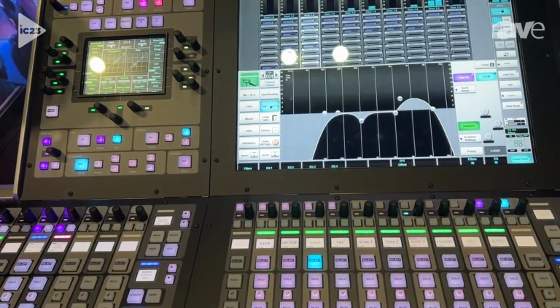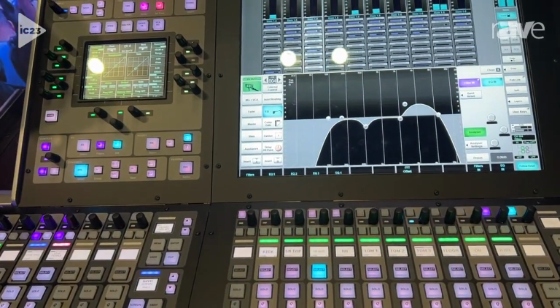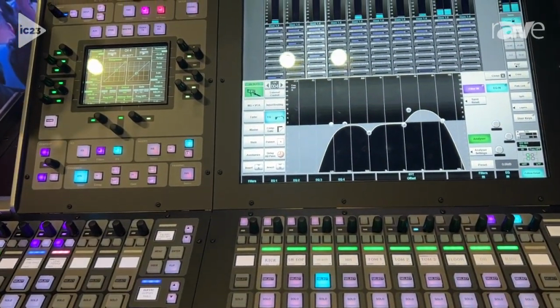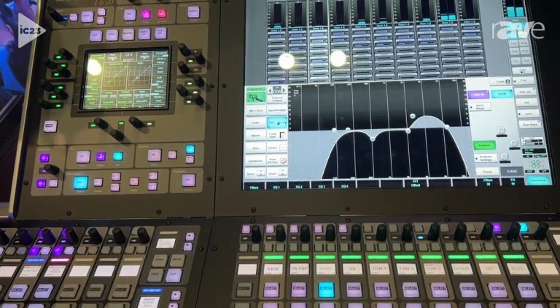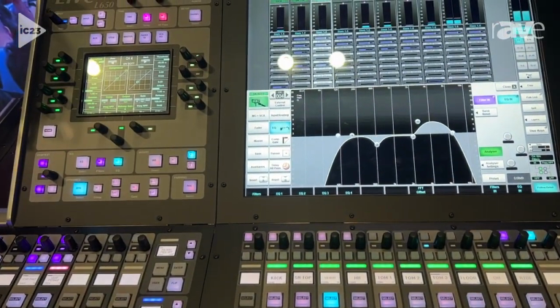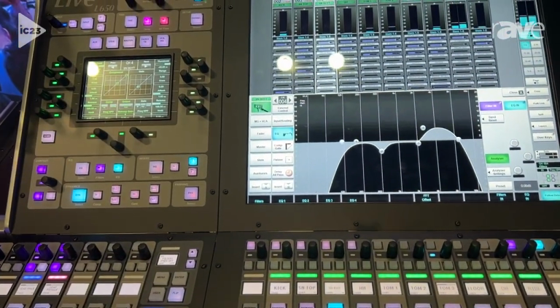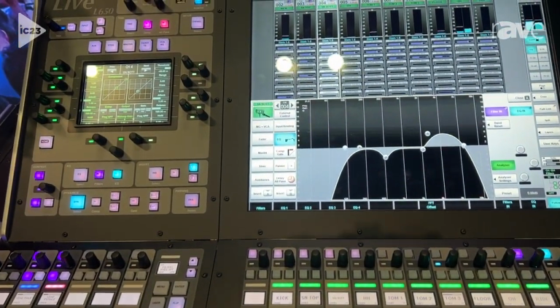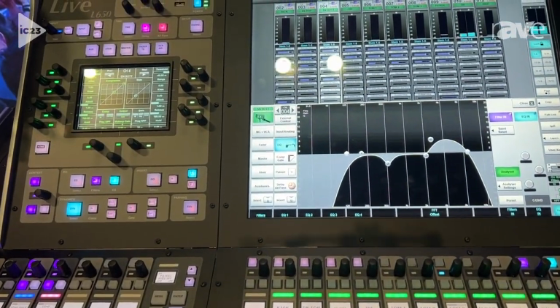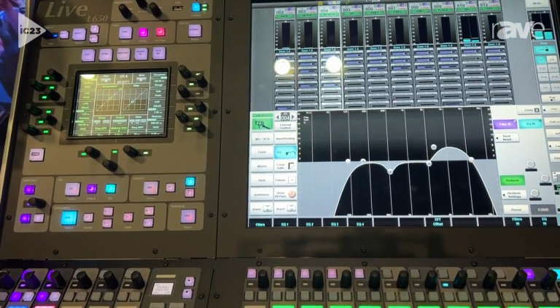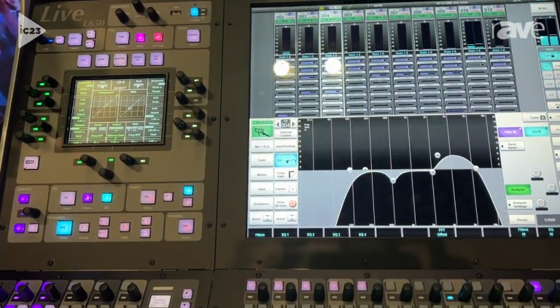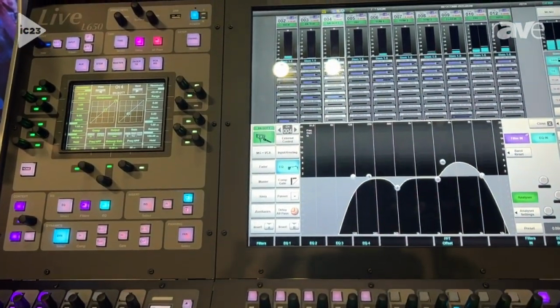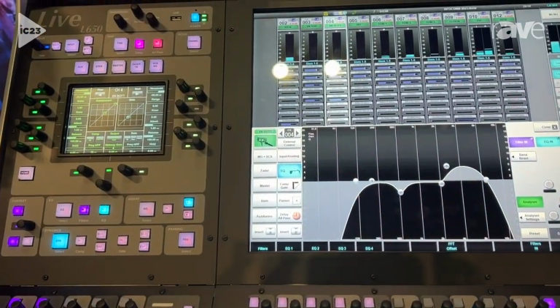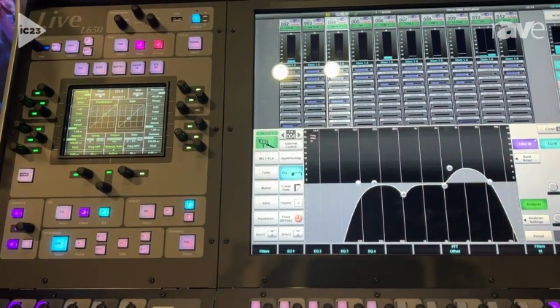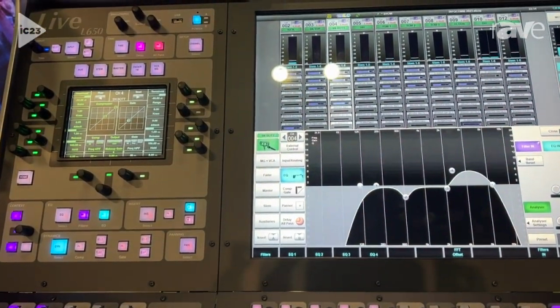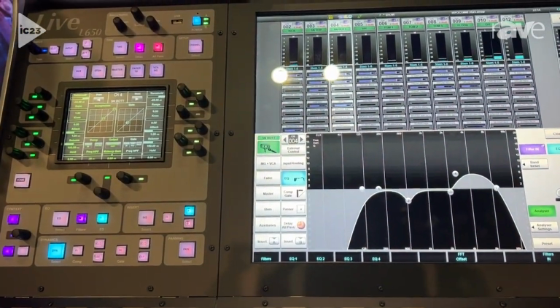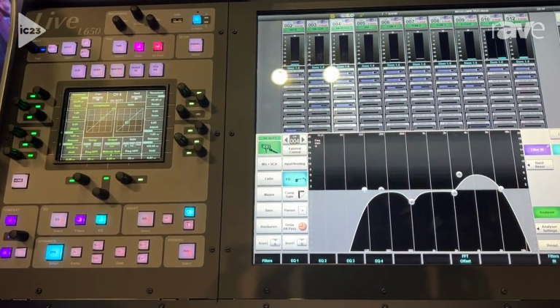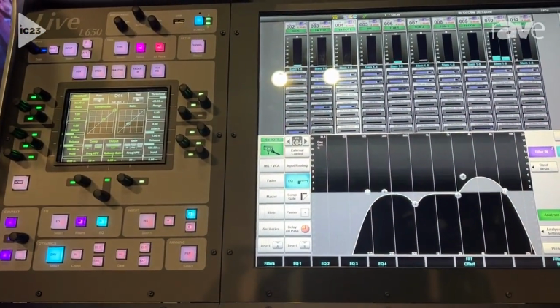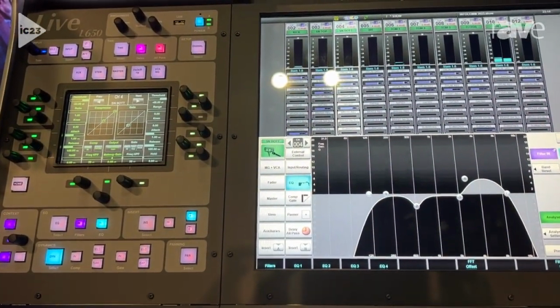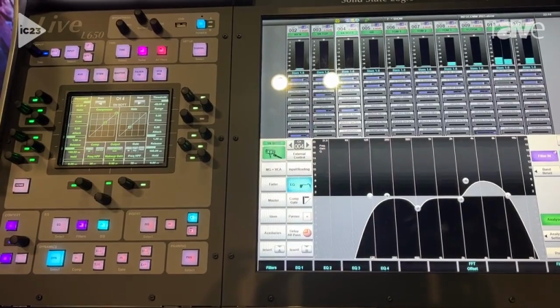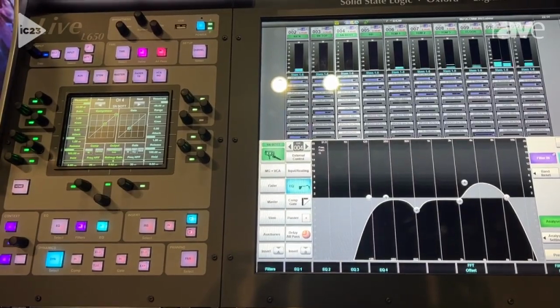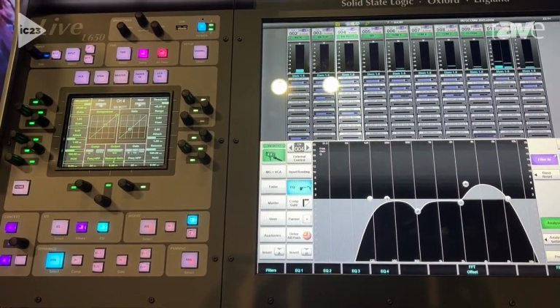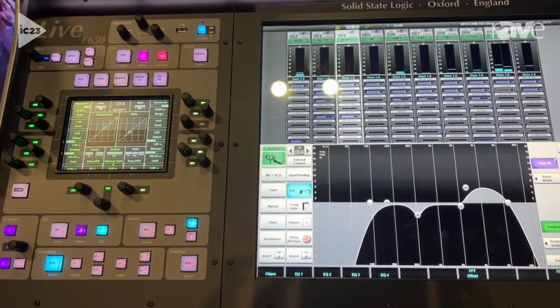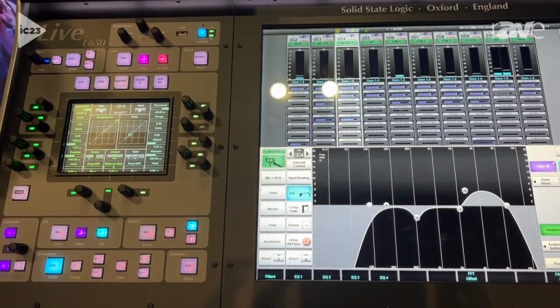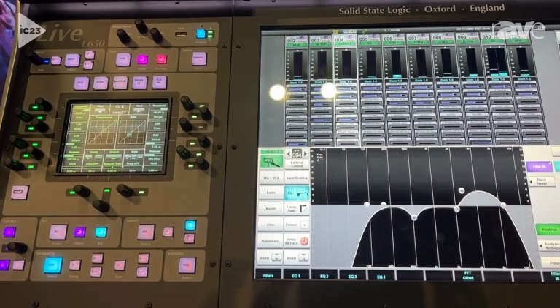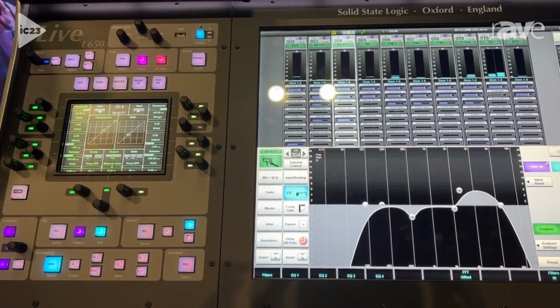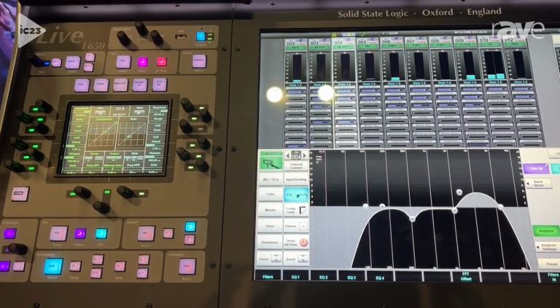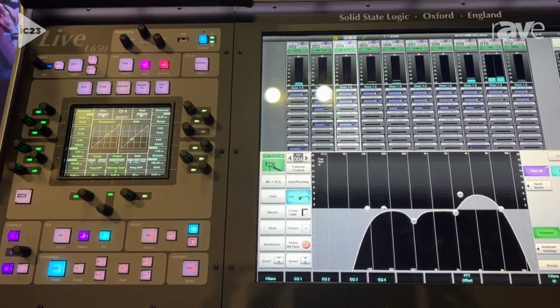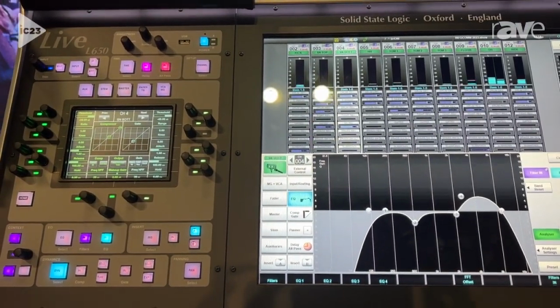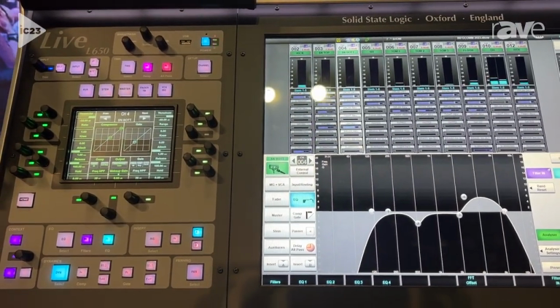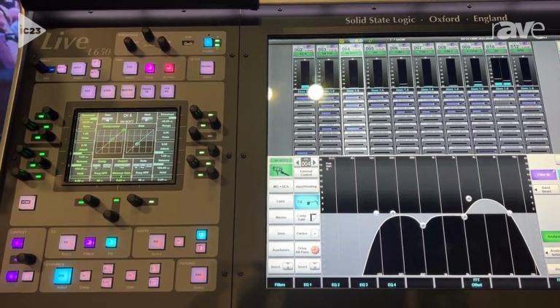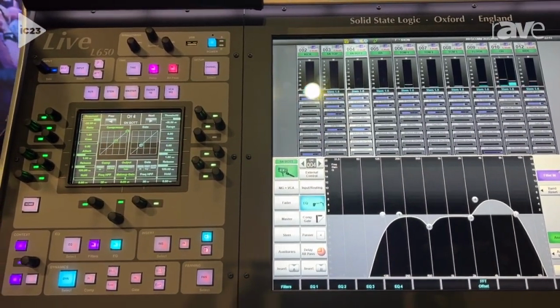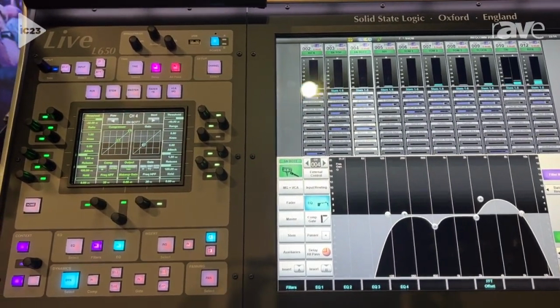You've got to hear it for yourself to see how great it sounds. Go to SolidStateLogic.com for more information.